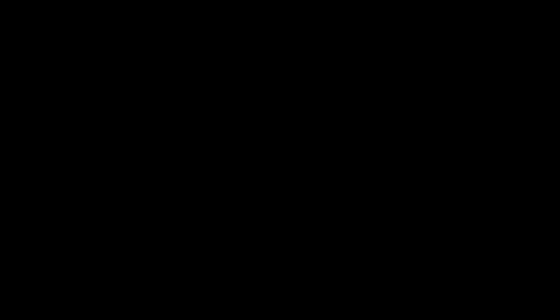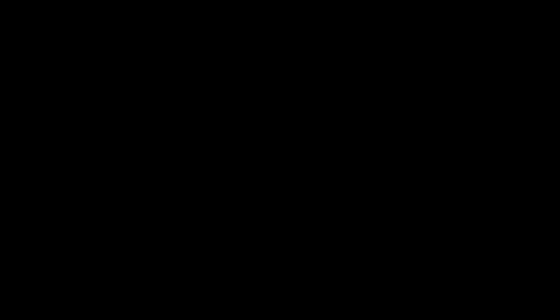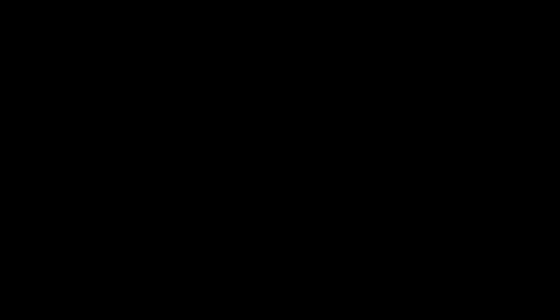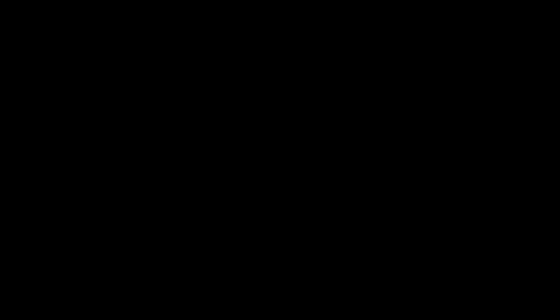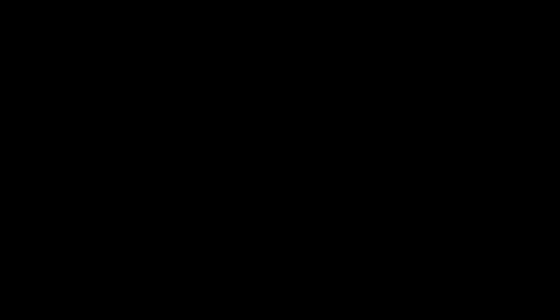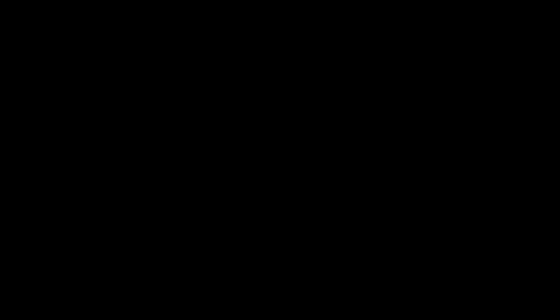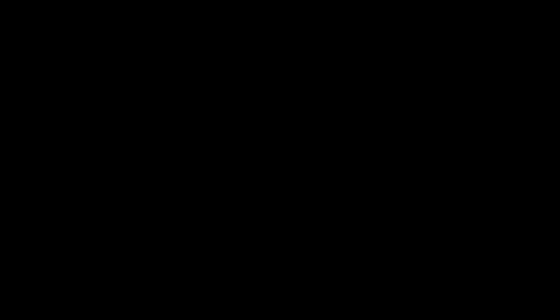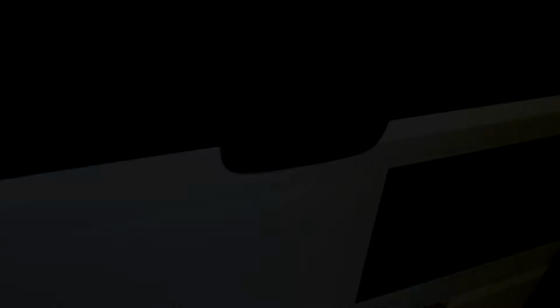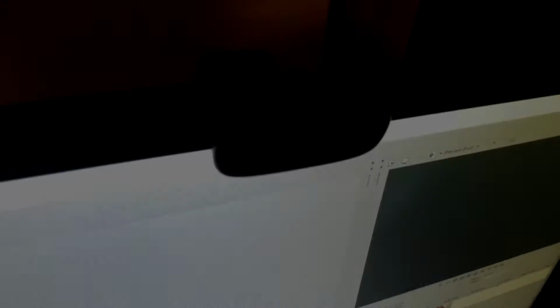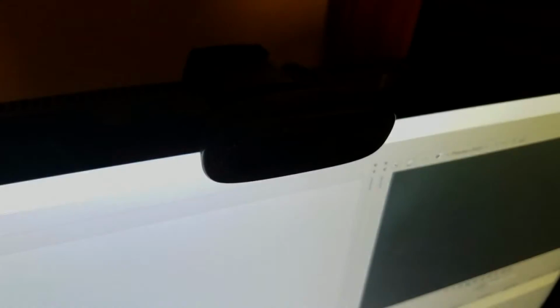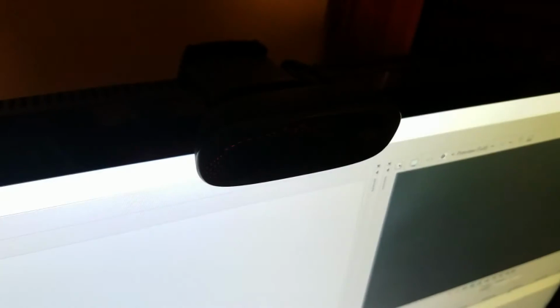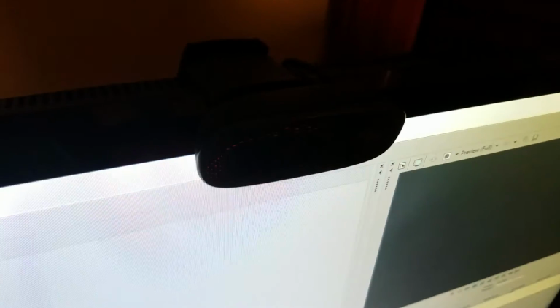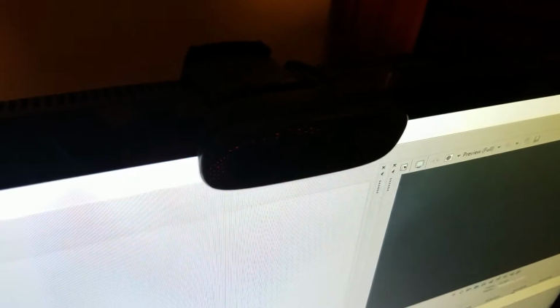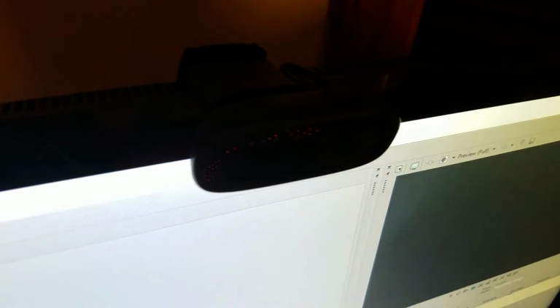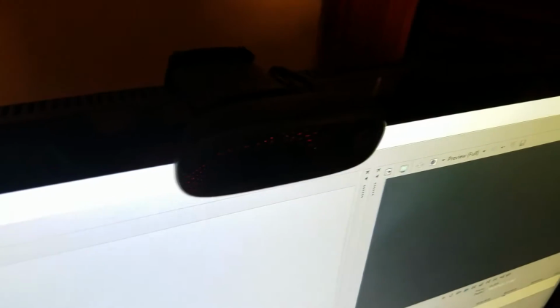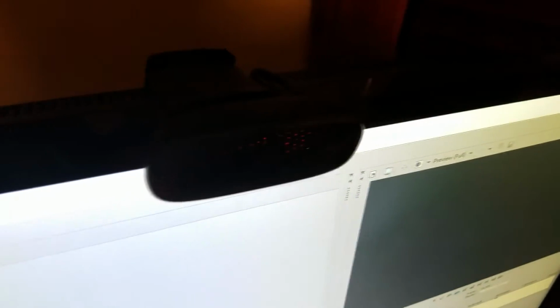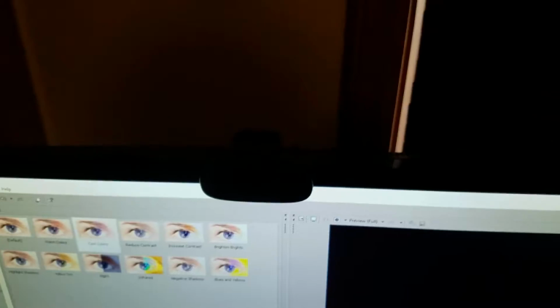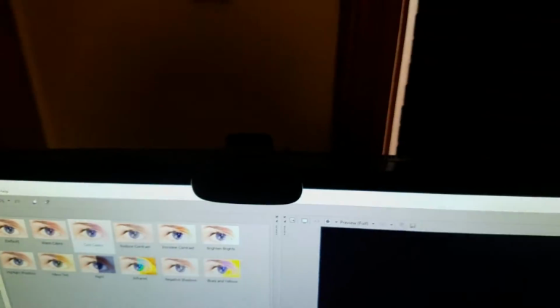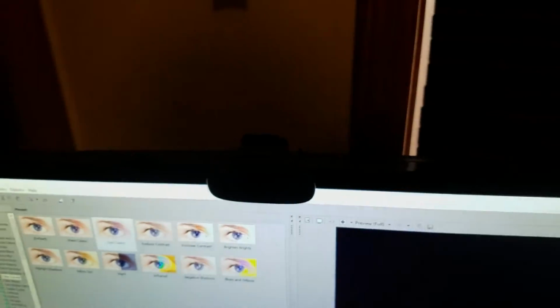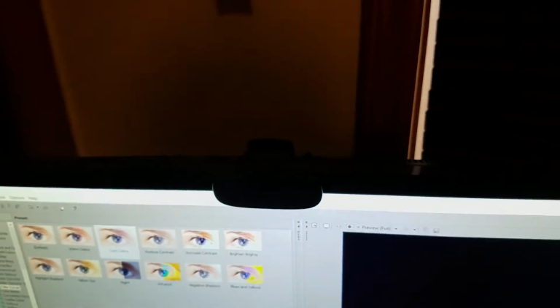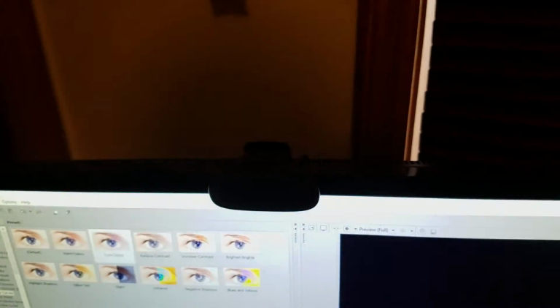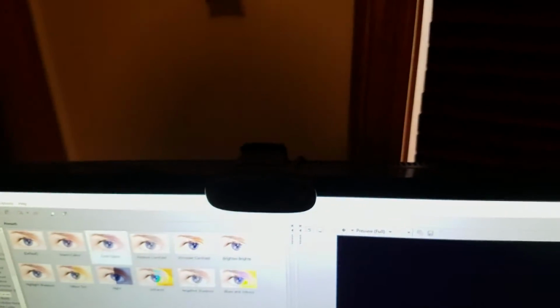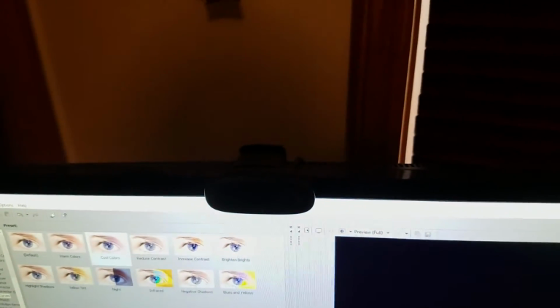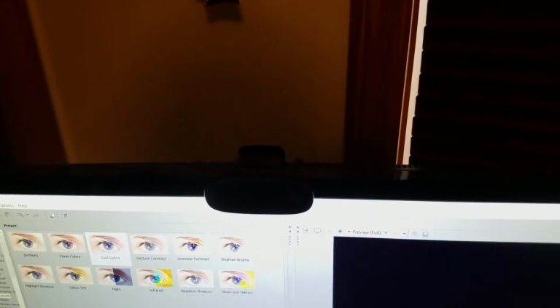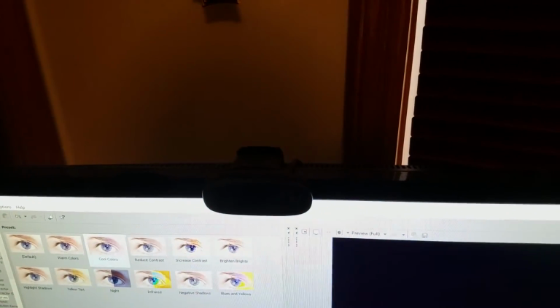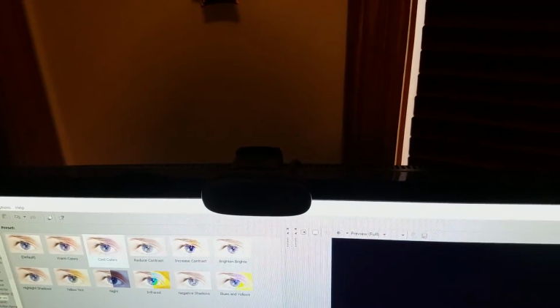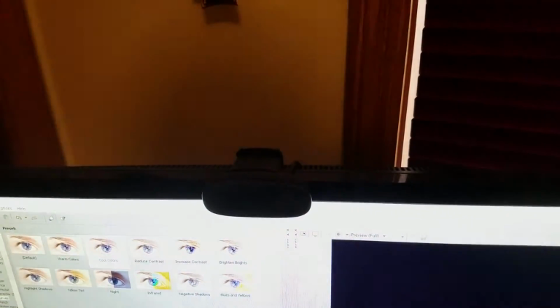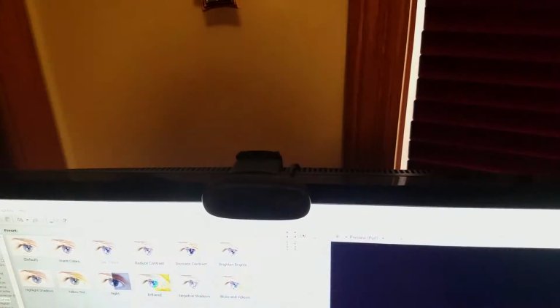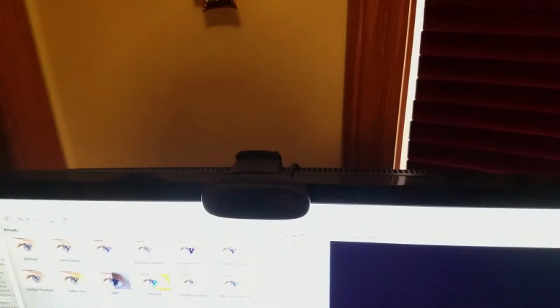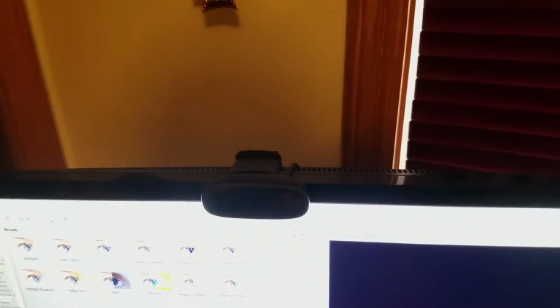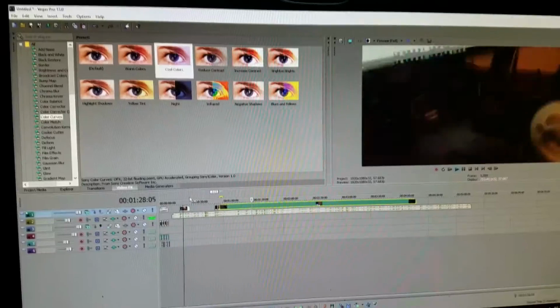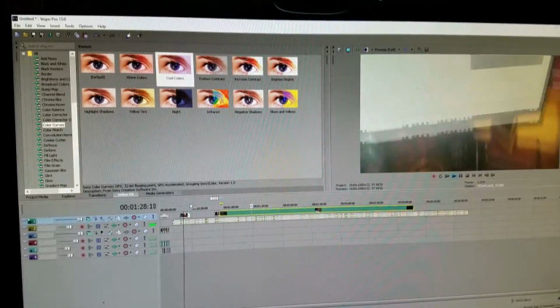Oh yeah, there's a webcam right here that I've never used — it's not even plugged in. It's just like decoration or something.